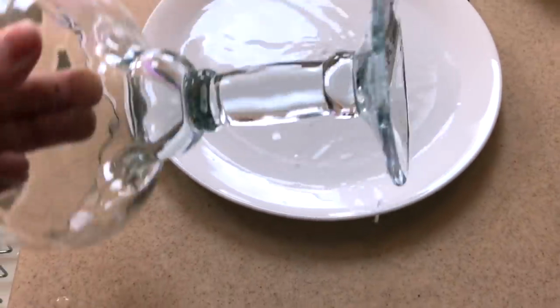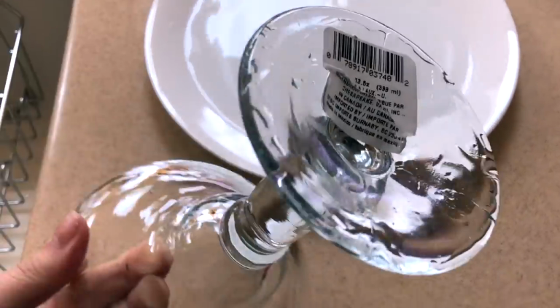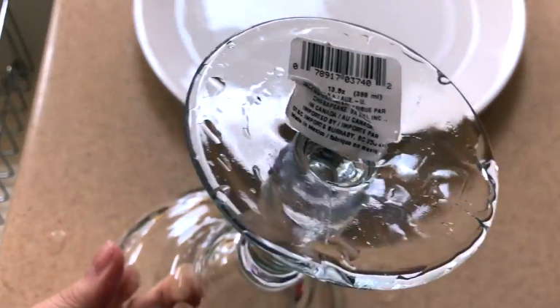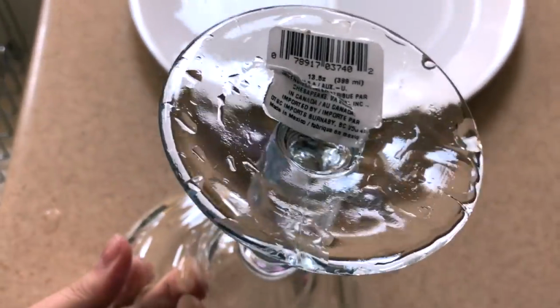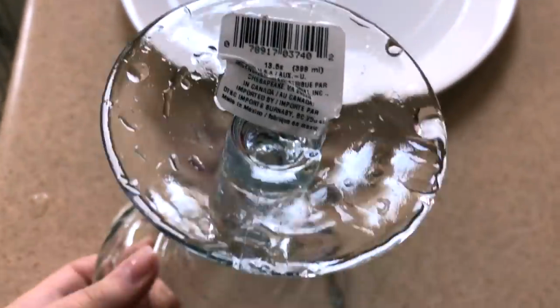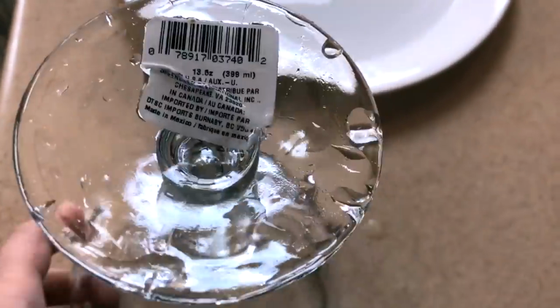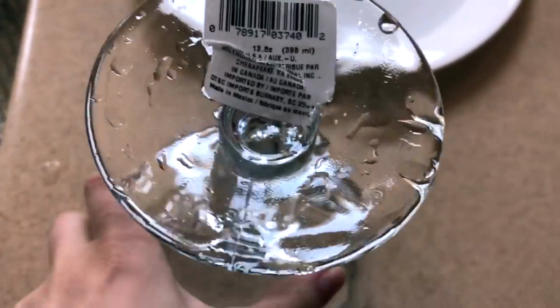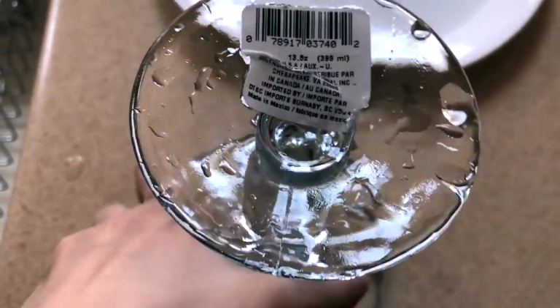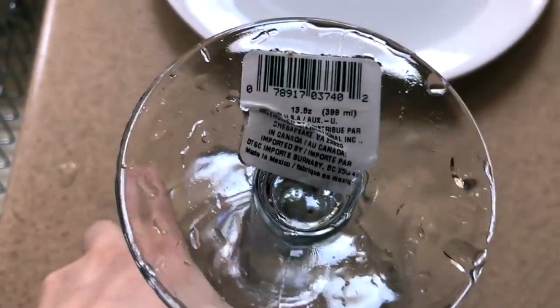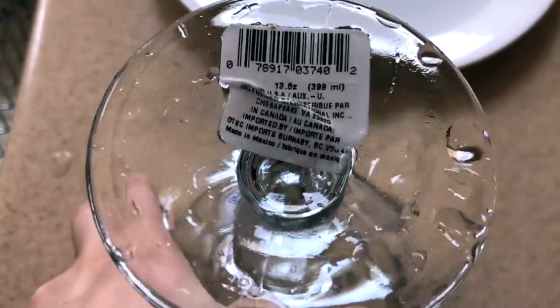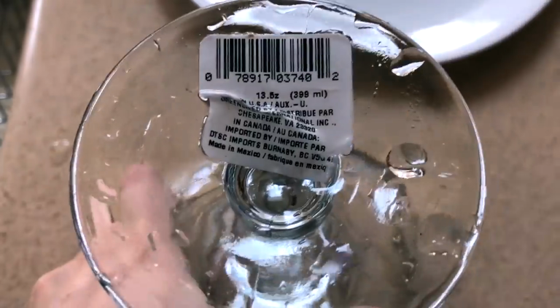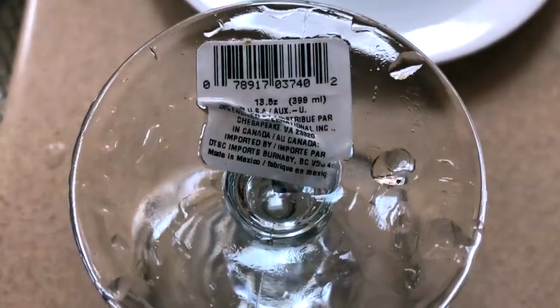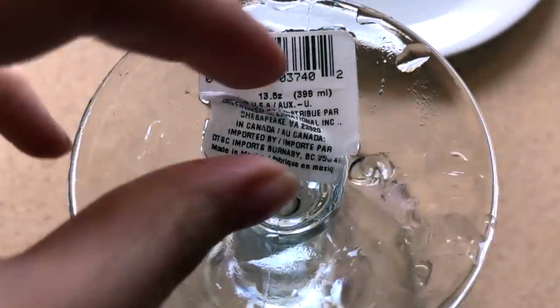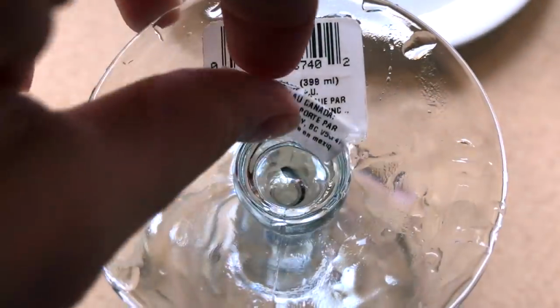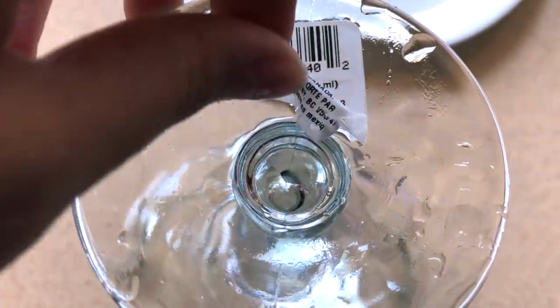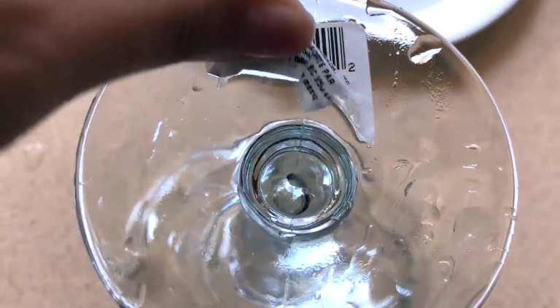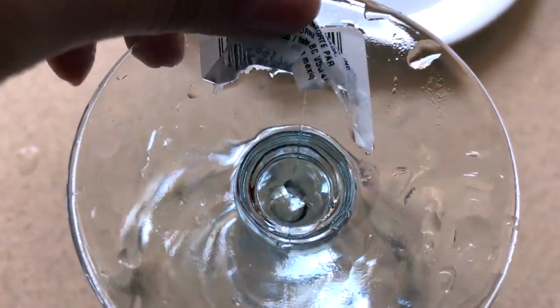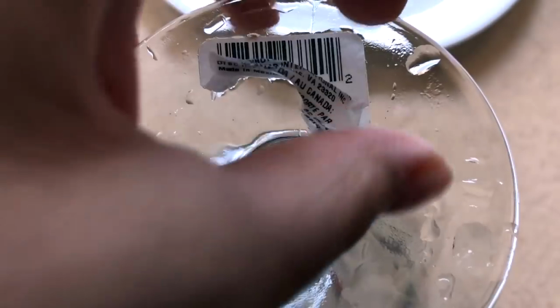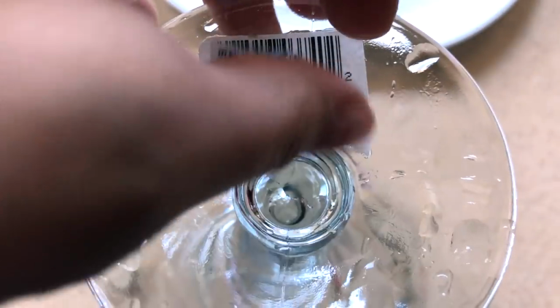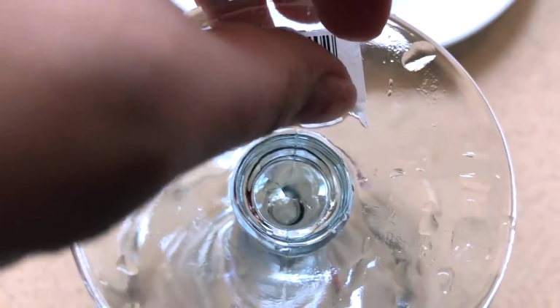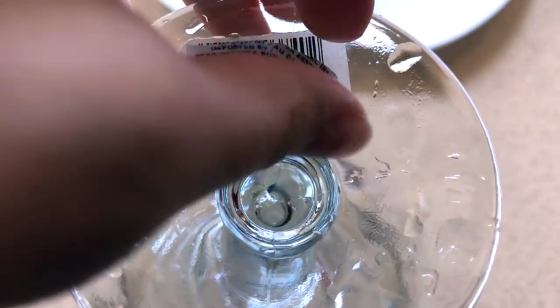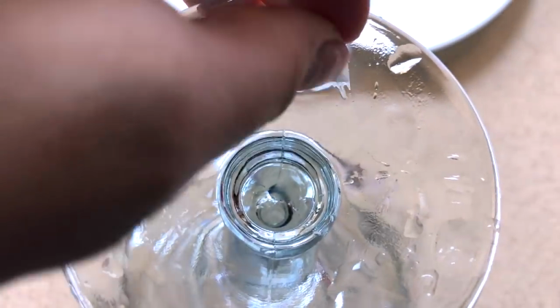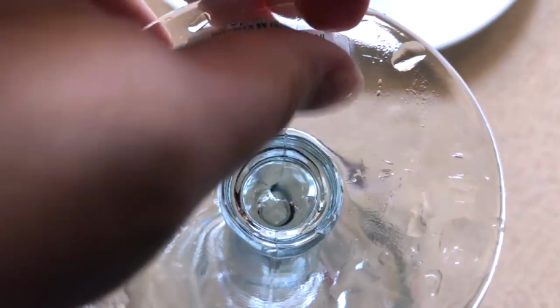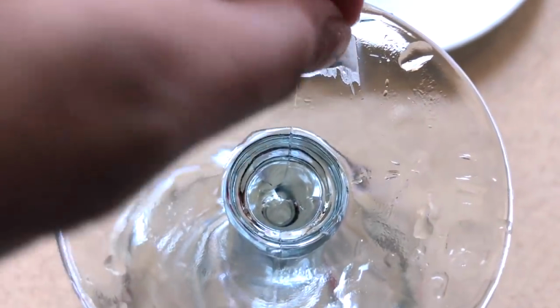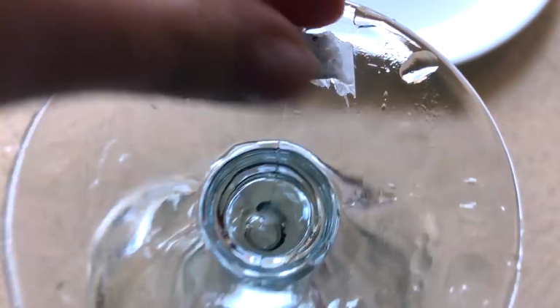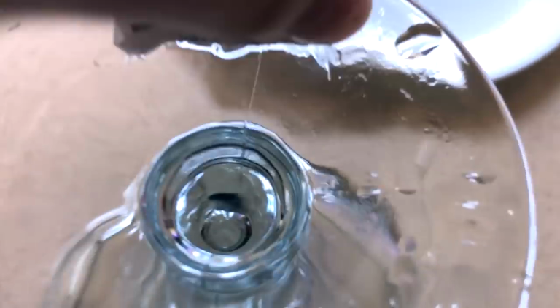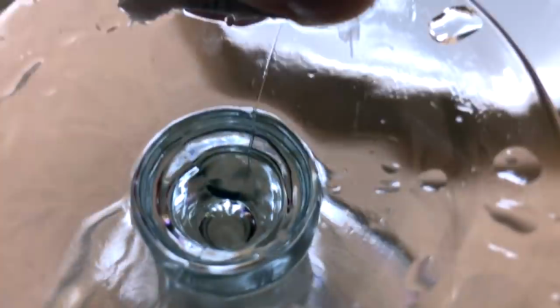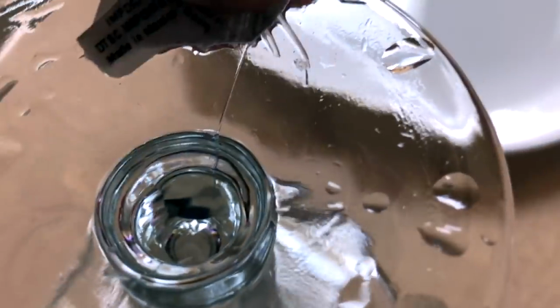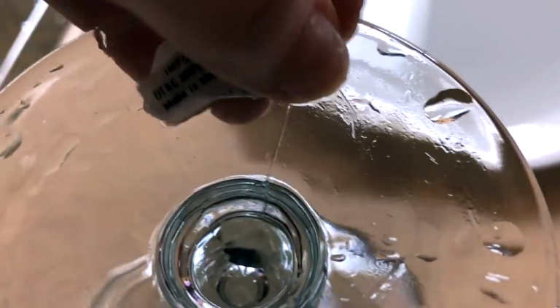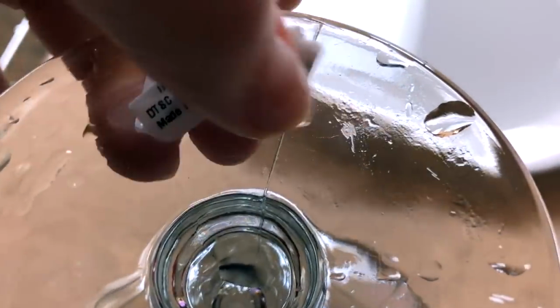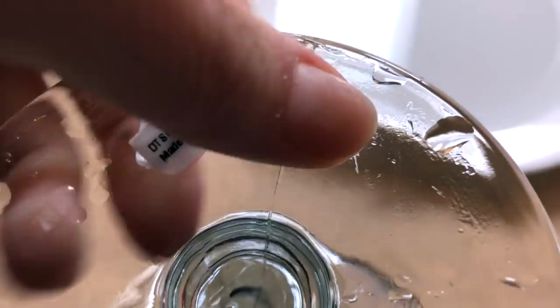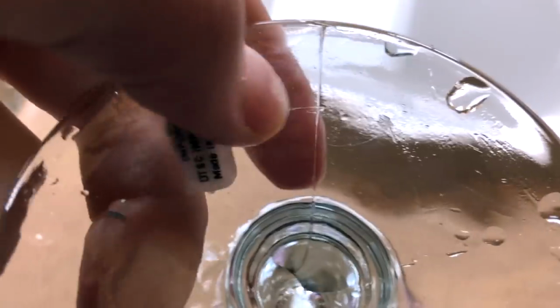I just washed them in cold water and let the sticker sit for 10 minutes and it pretty much wipes right off easily.